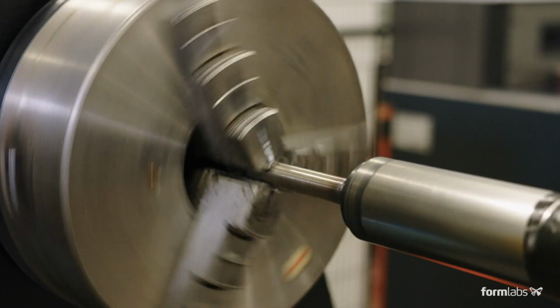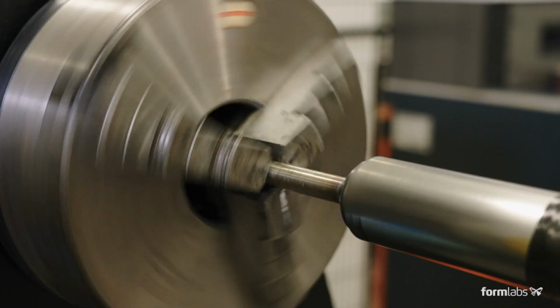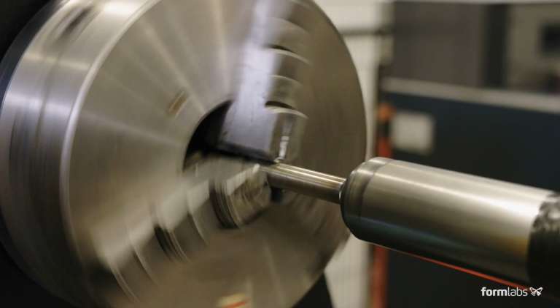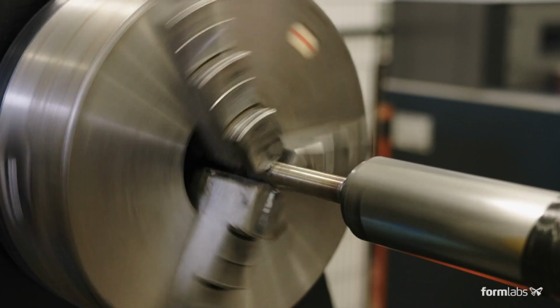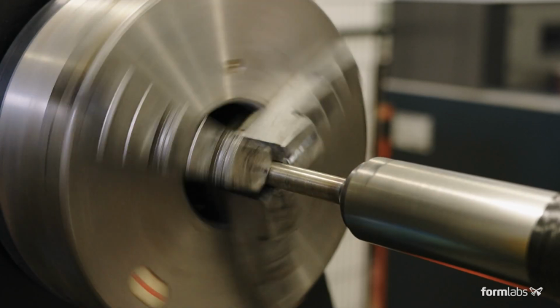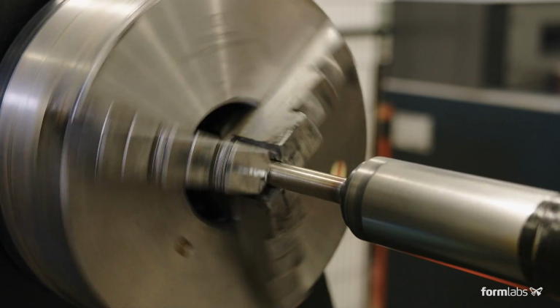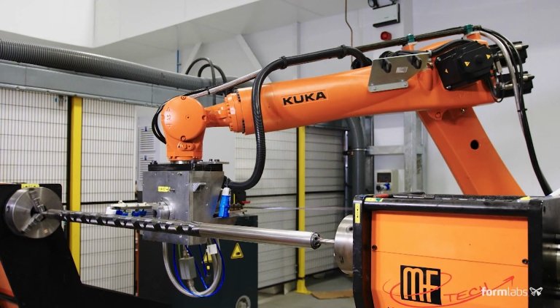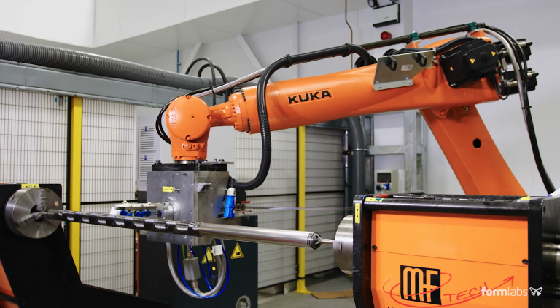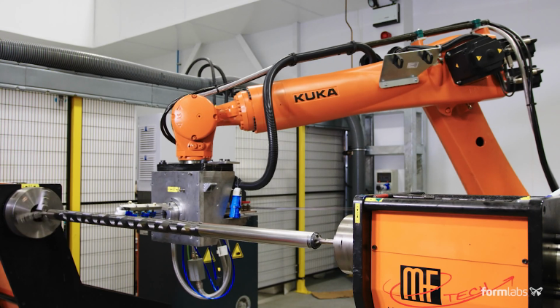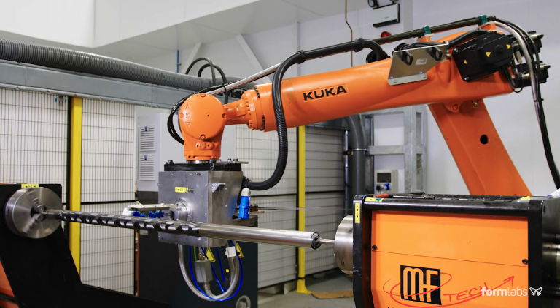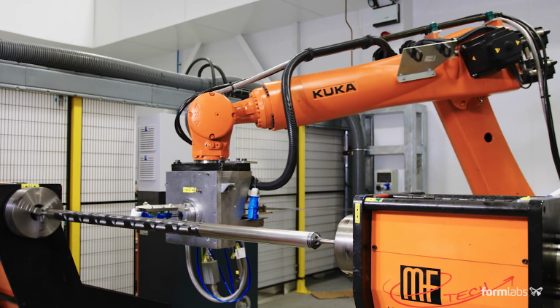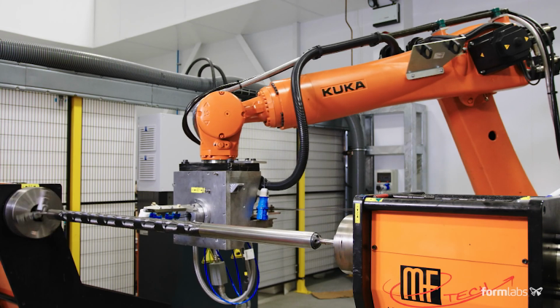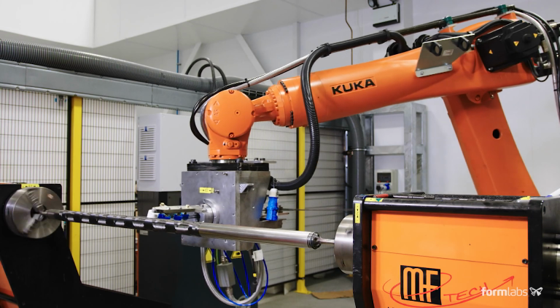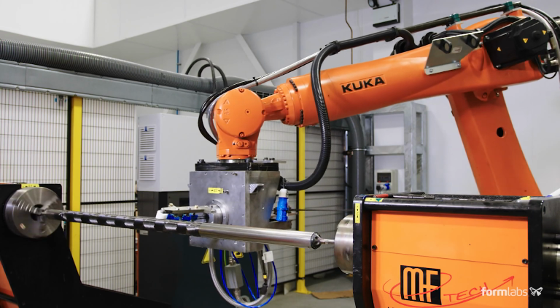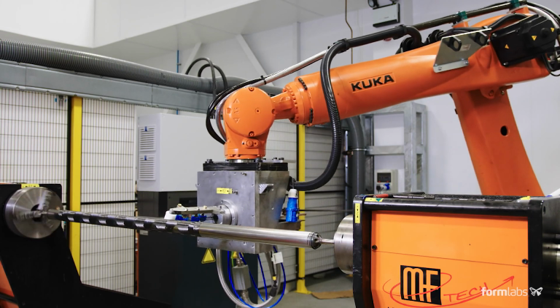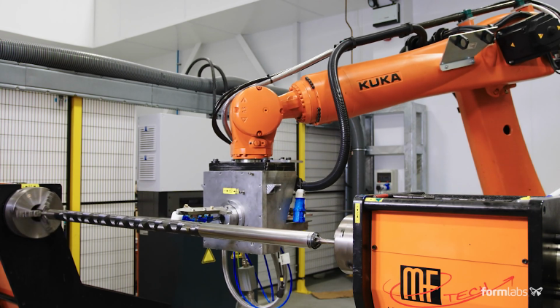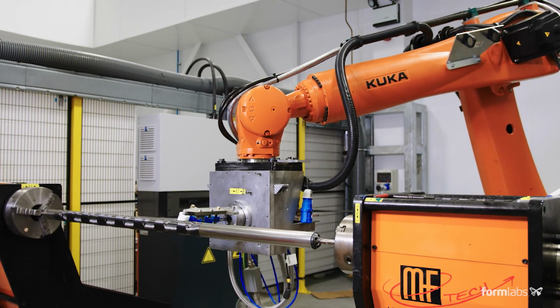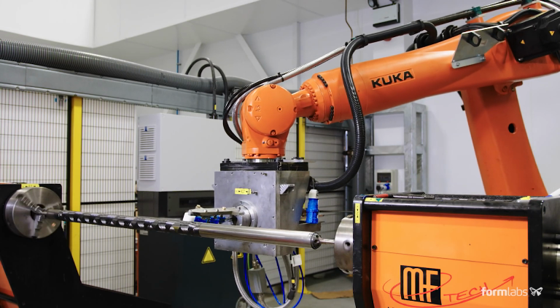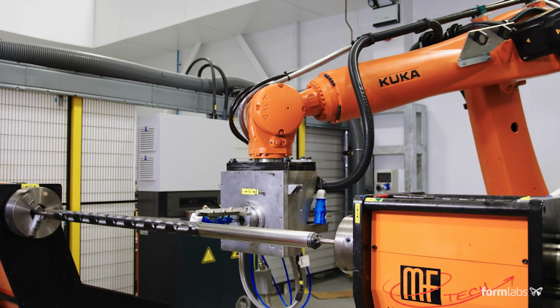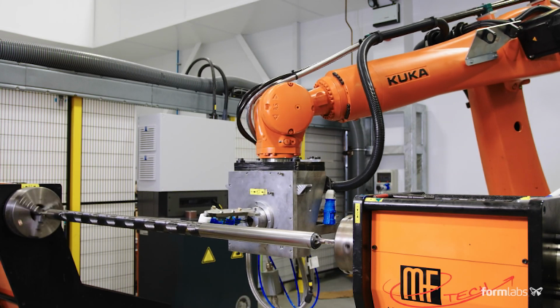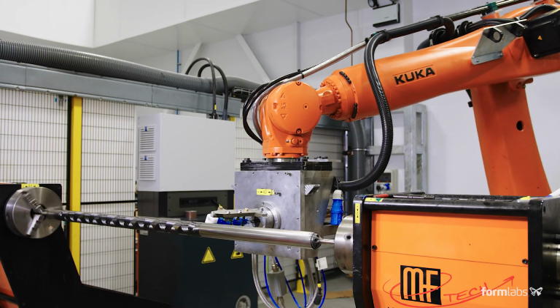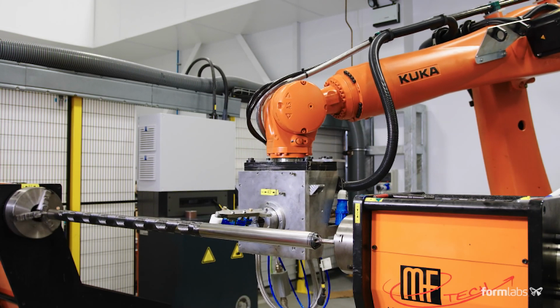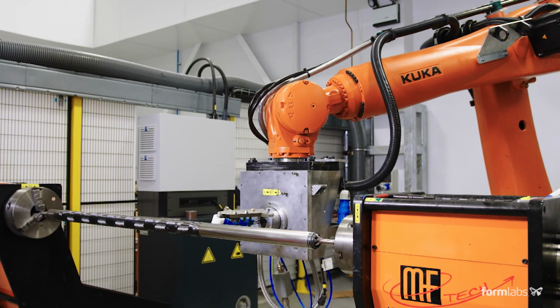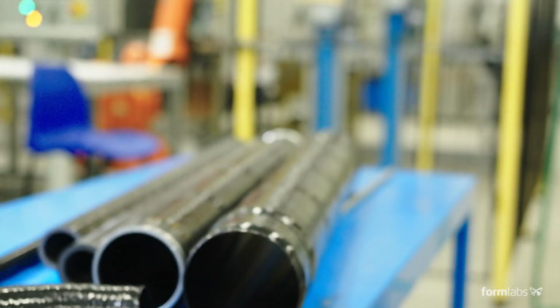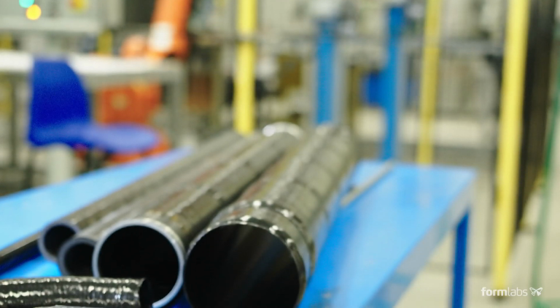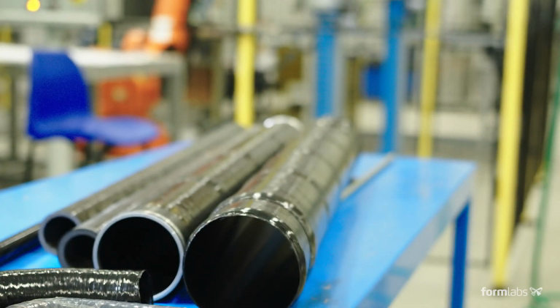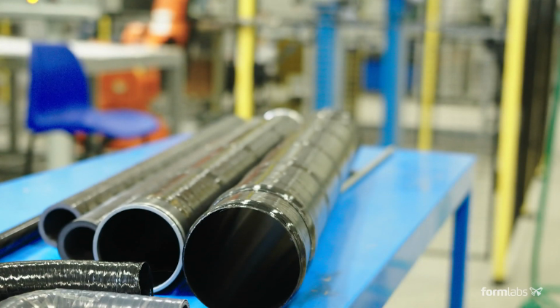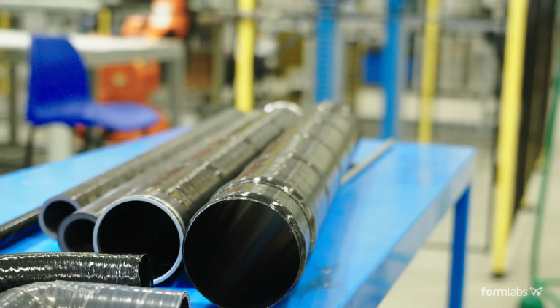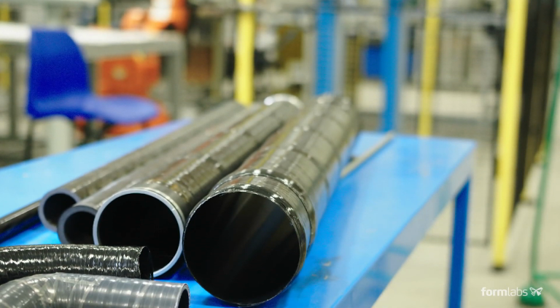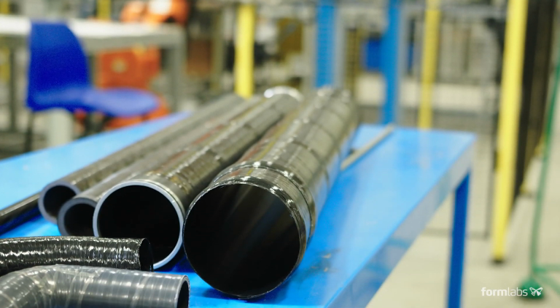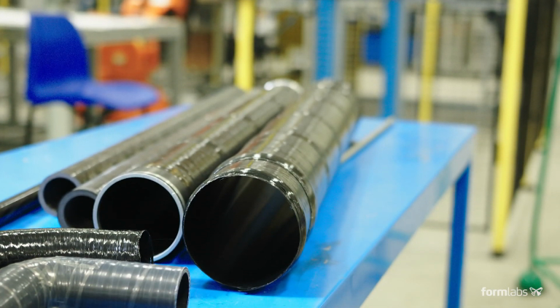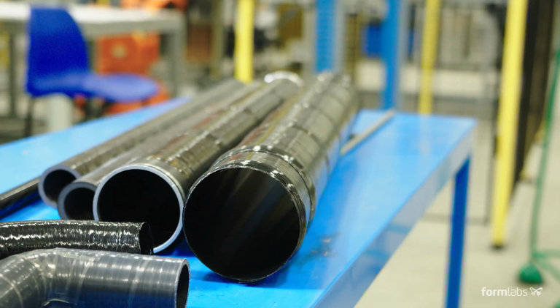I run the robotic filament winding cell. This application is generally used for production of vessels and shafts.